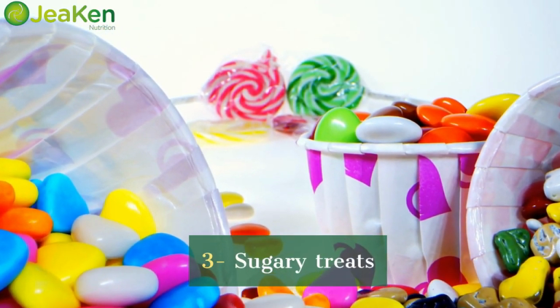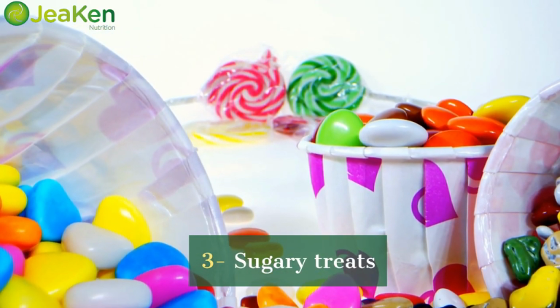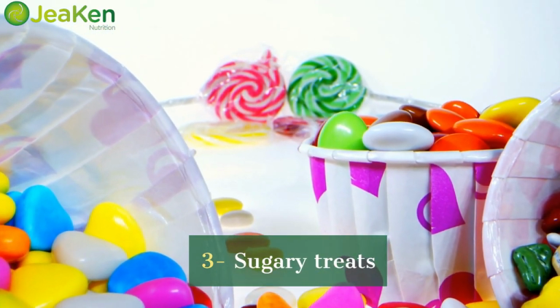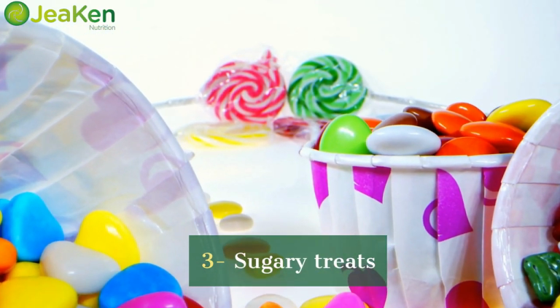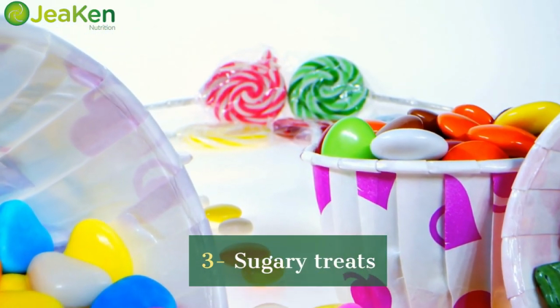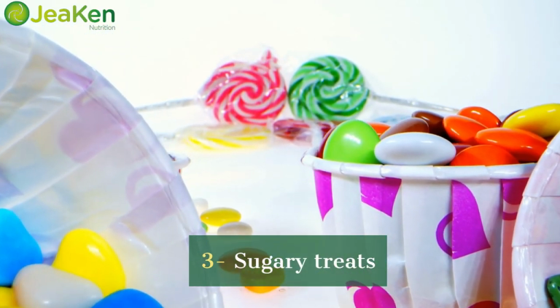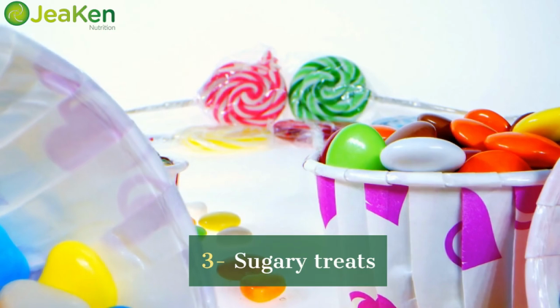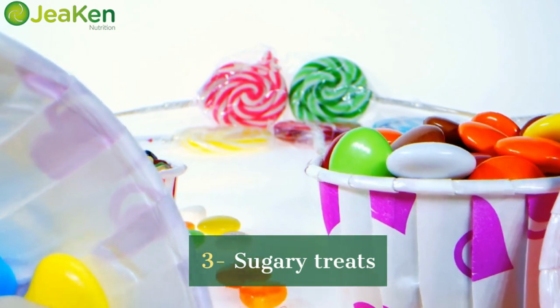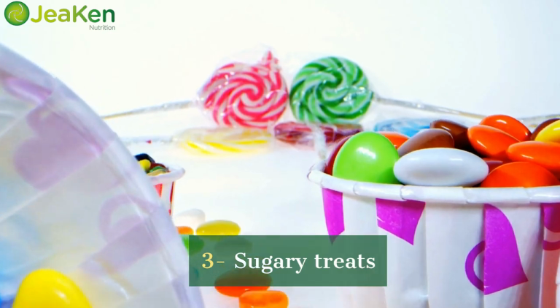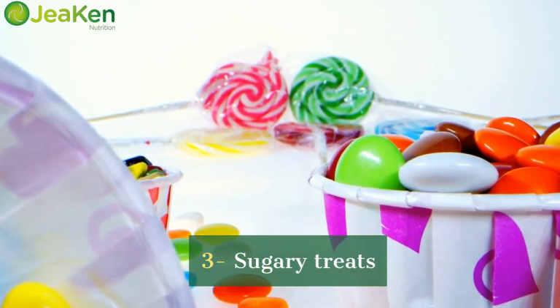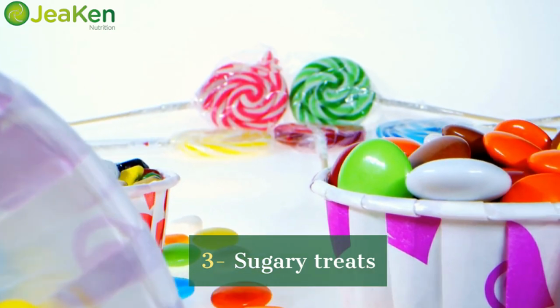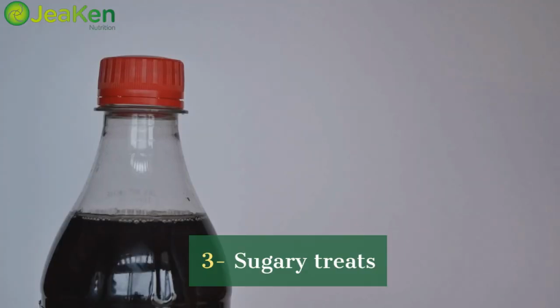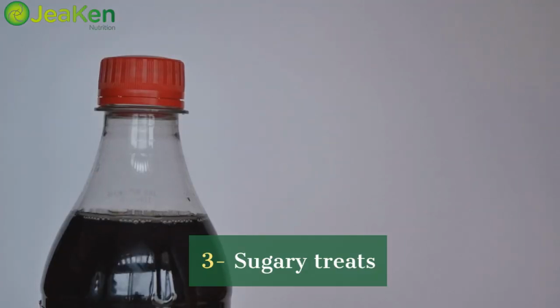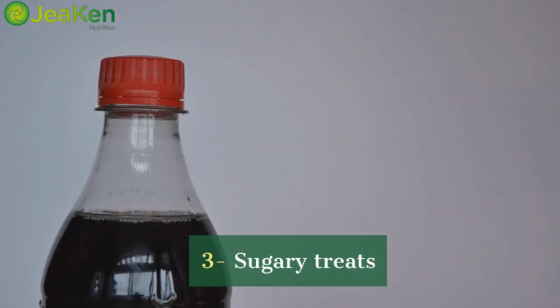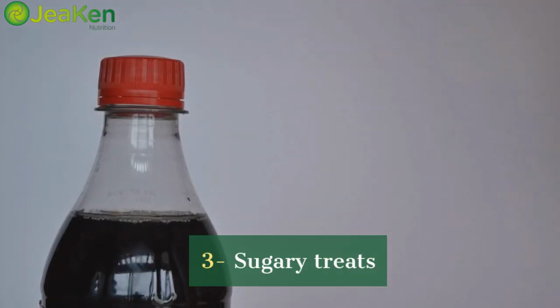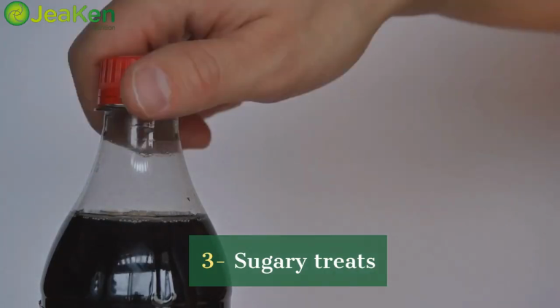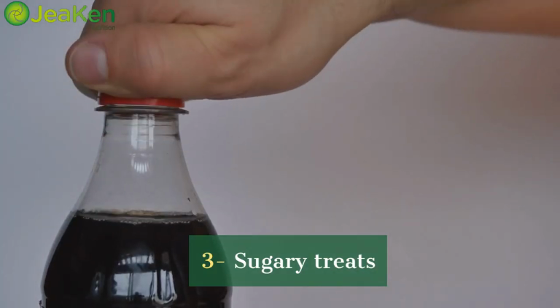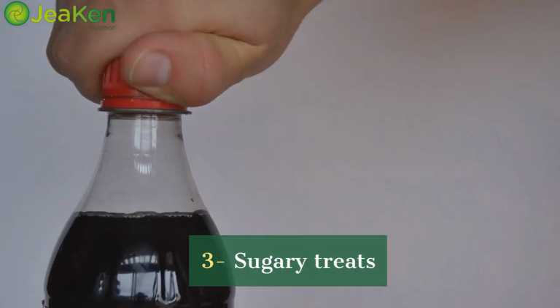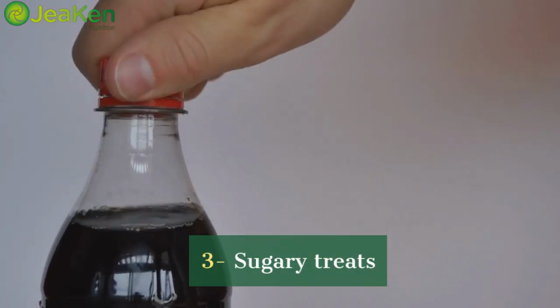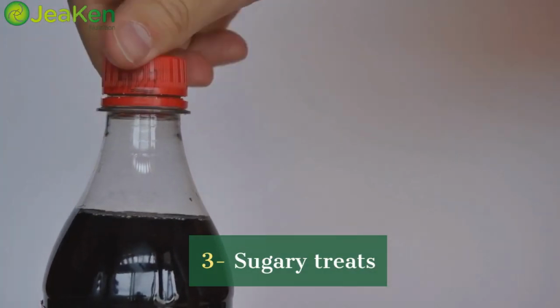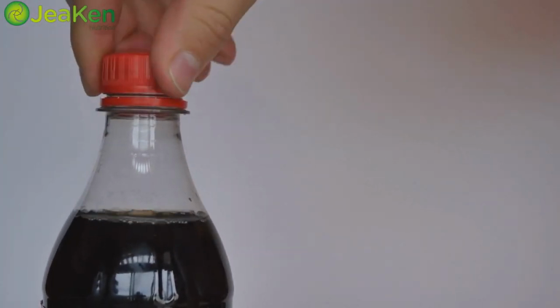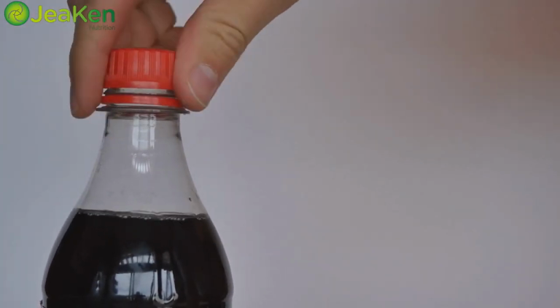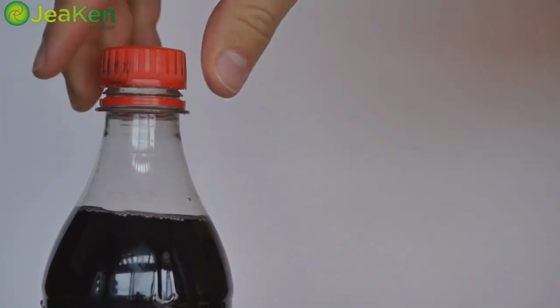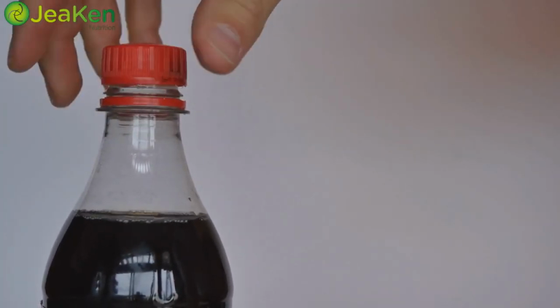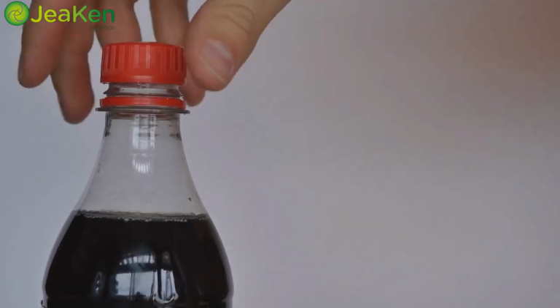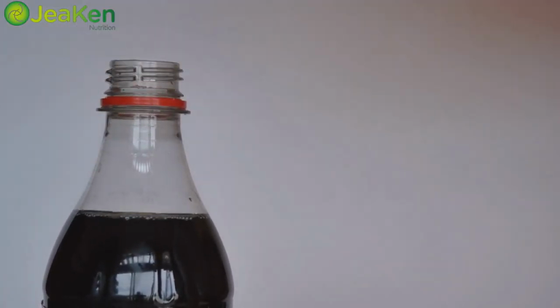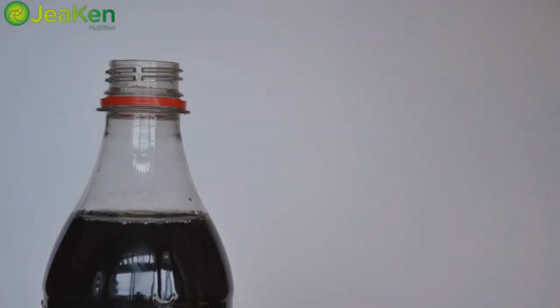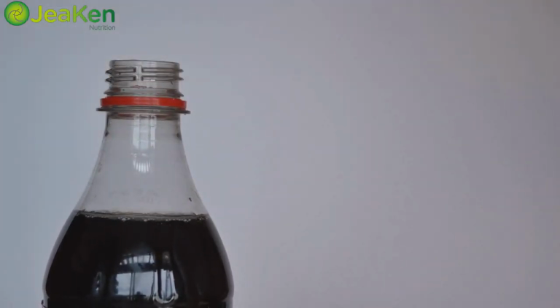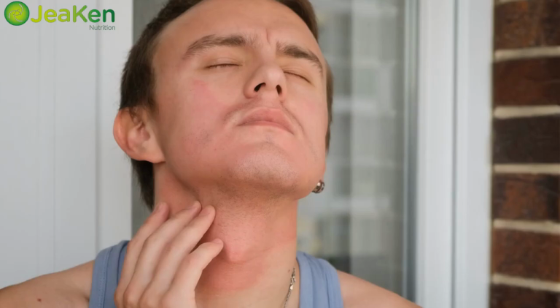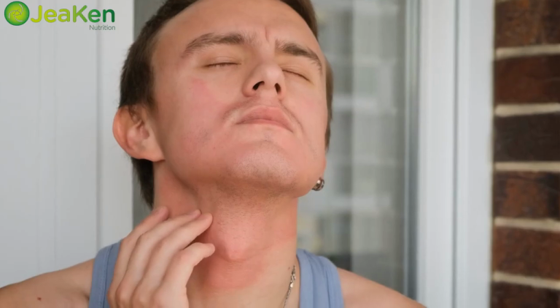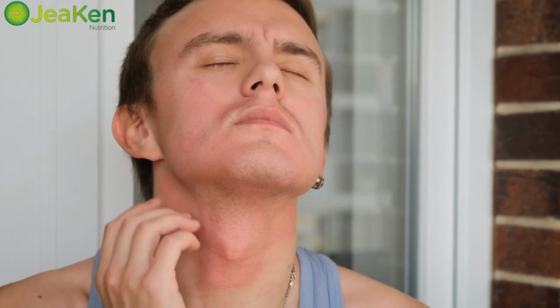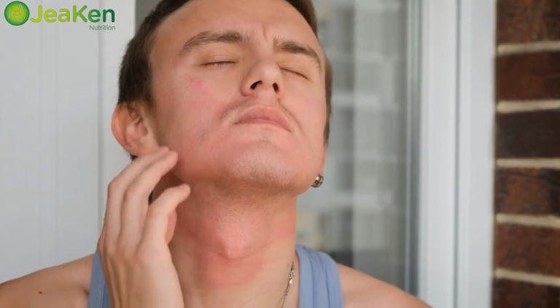Next on our list, it's time to address that sweet tooth. Pastries, candies, and sugary drinks might give you a moment of bliss, but their high glycemic index can cause inflammation and contribute to premature aging. Think twice before indulging.